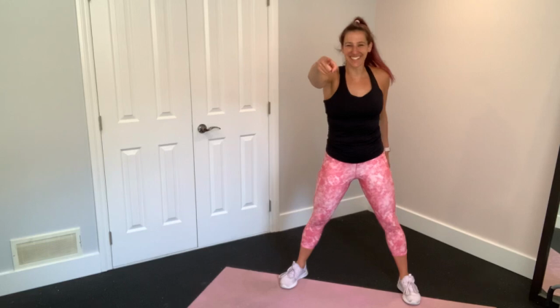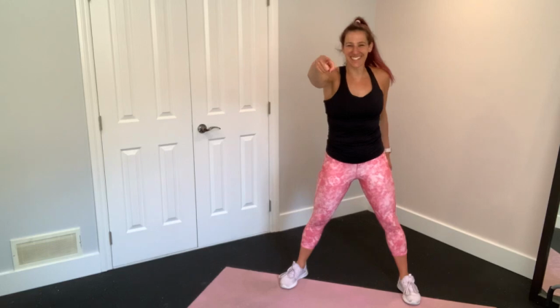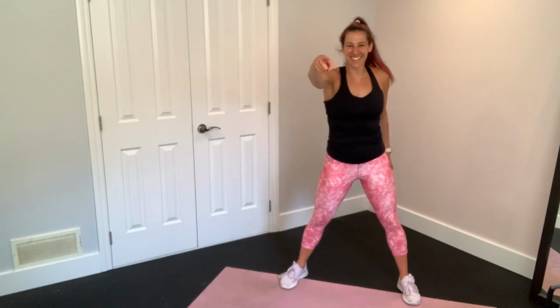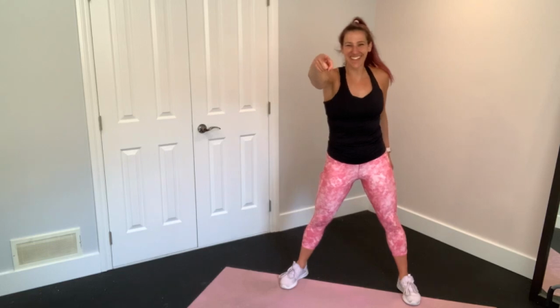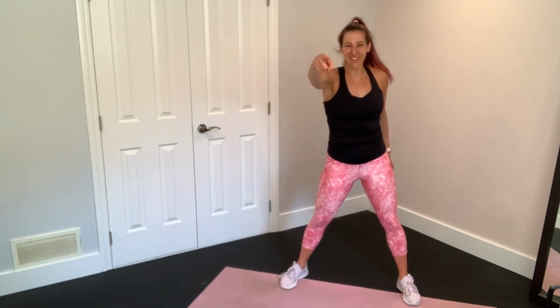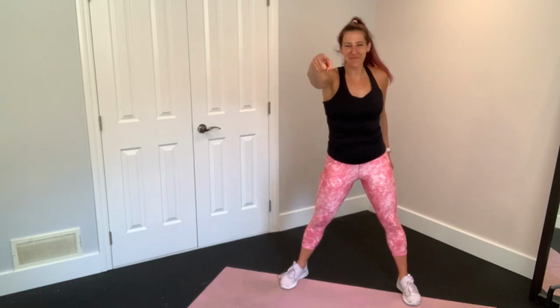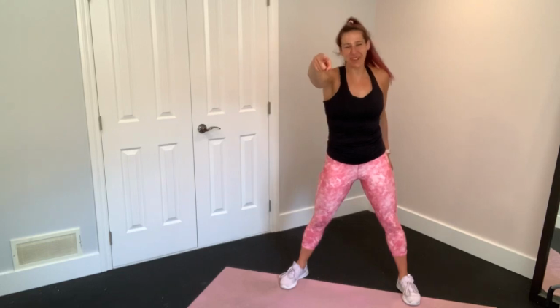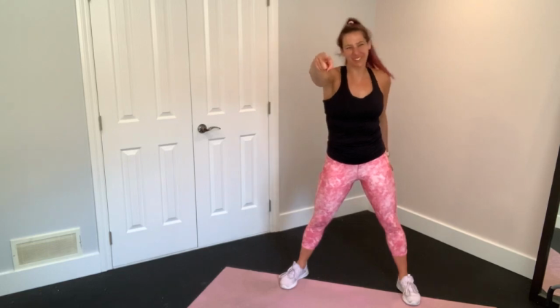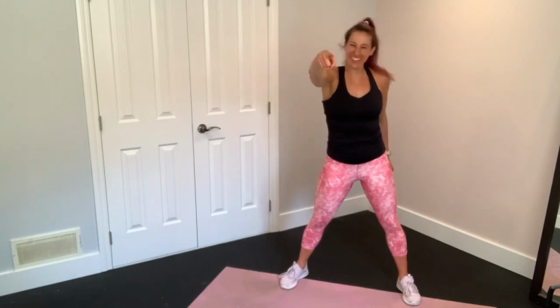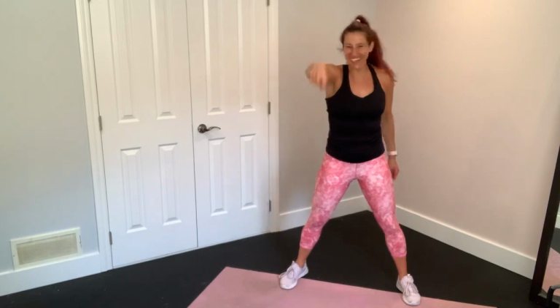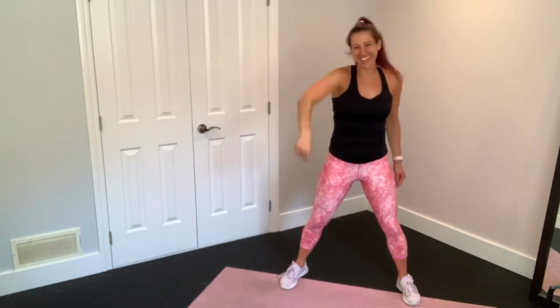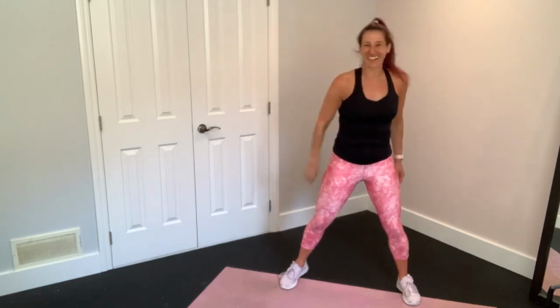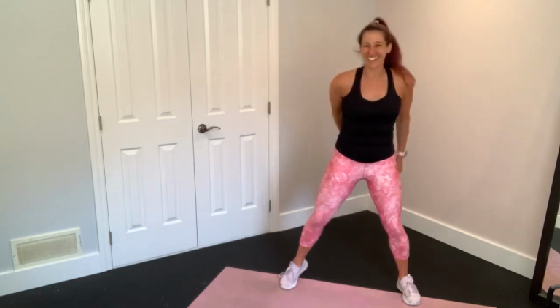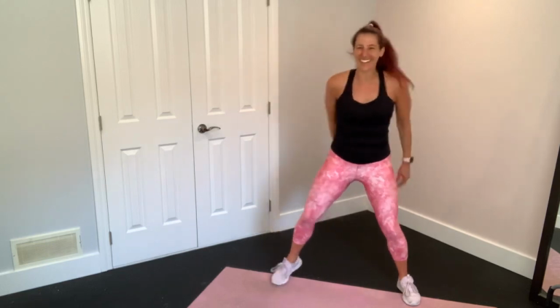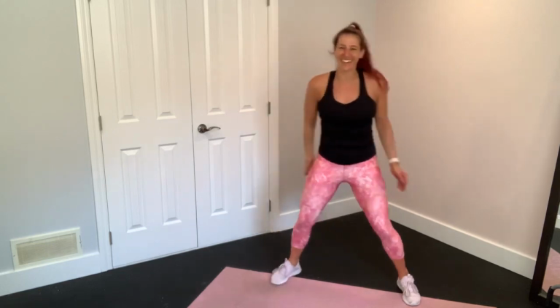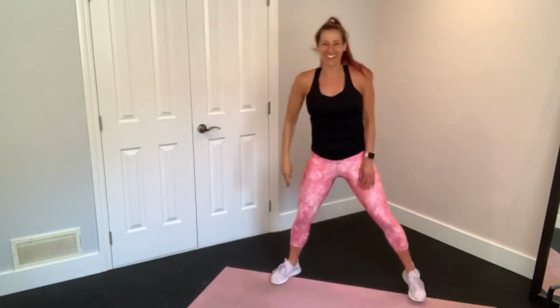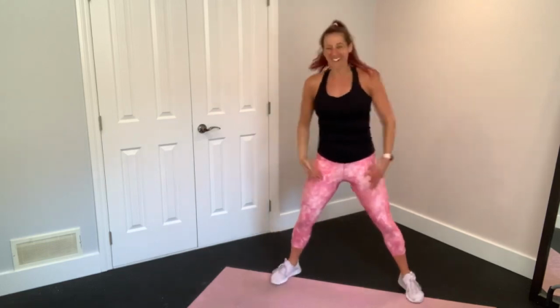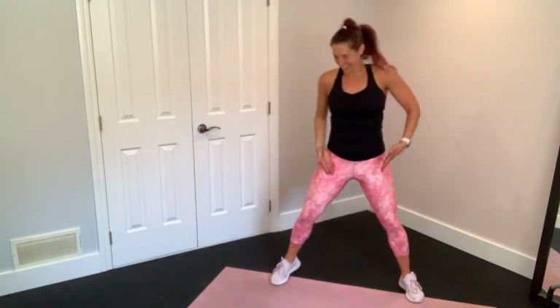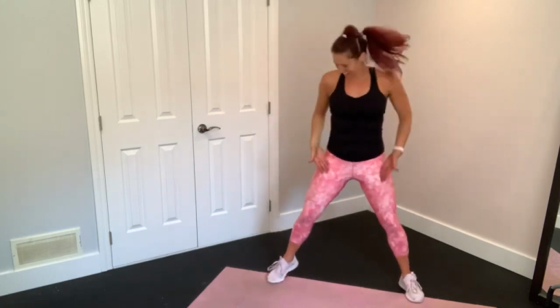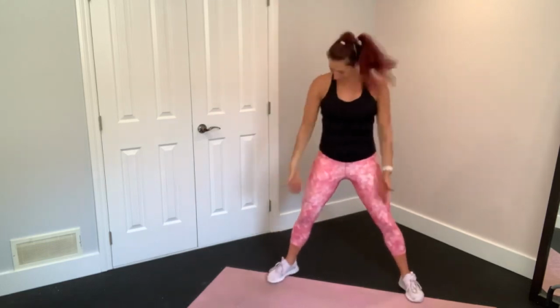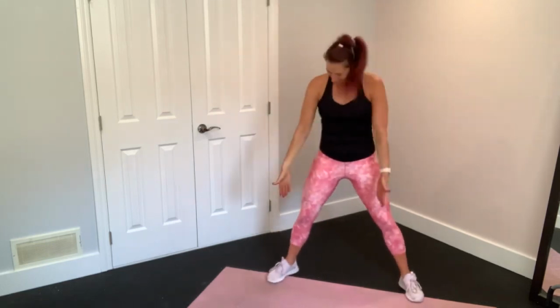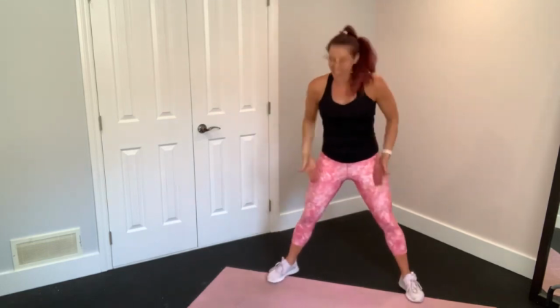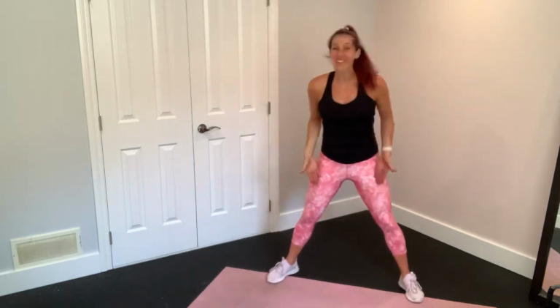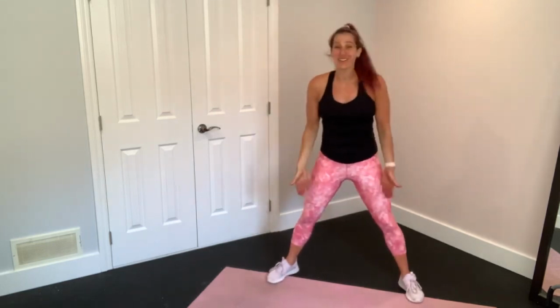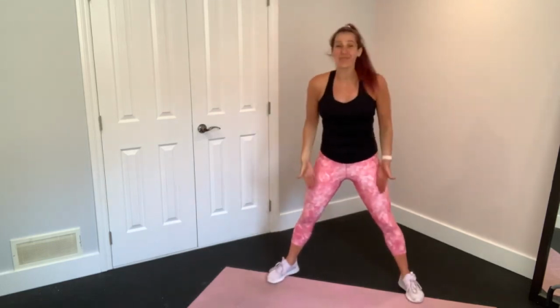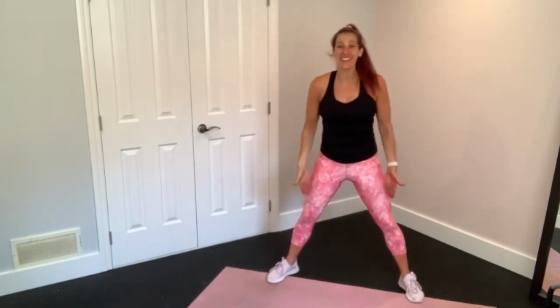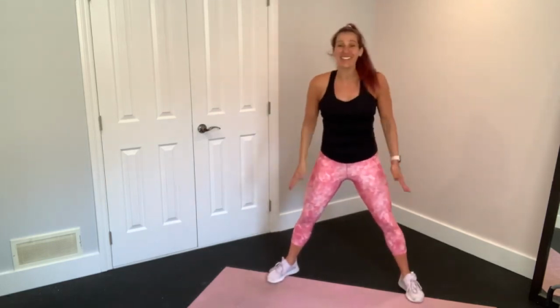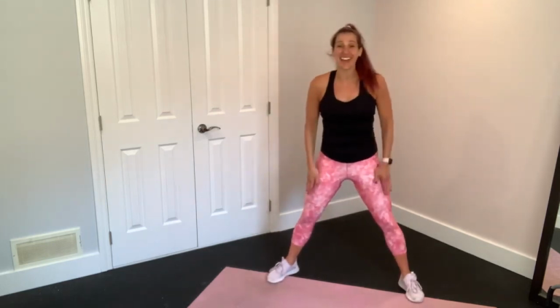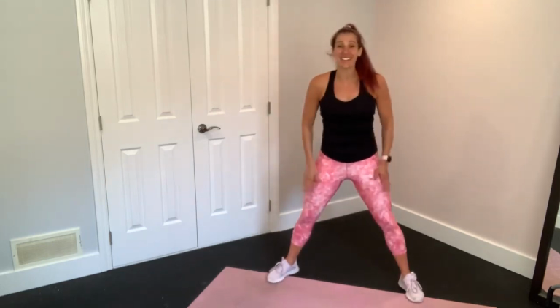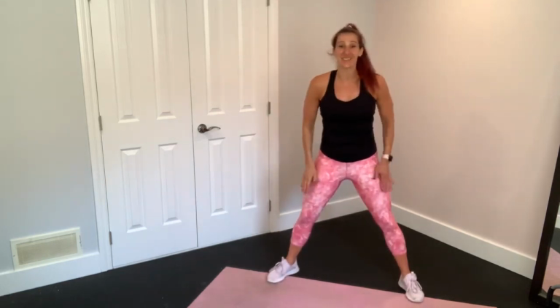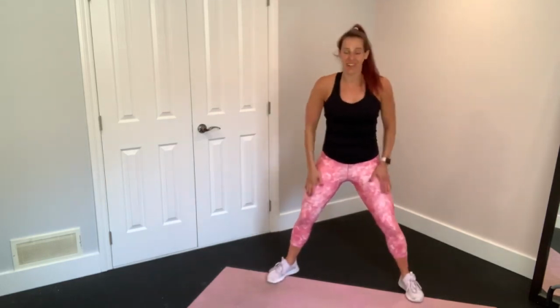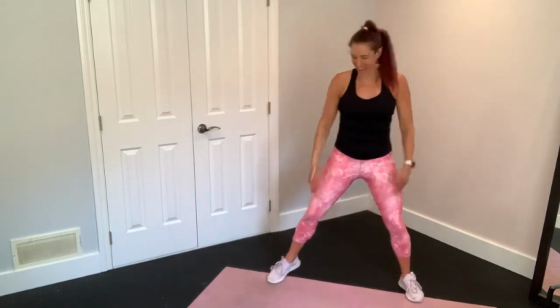Do this. It's time to burpee. Oh yeah. Okay. Starting with your feet nice and wide.